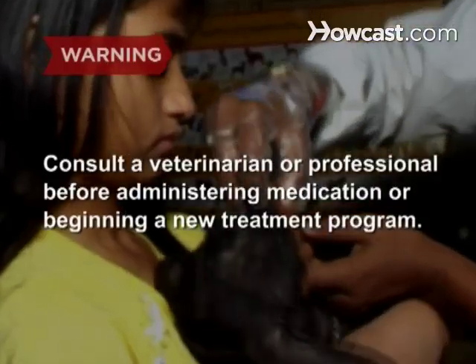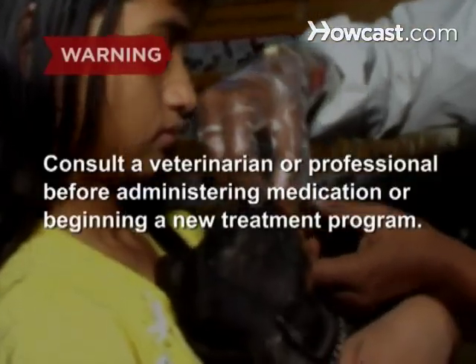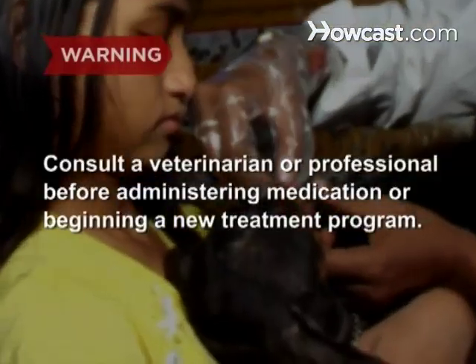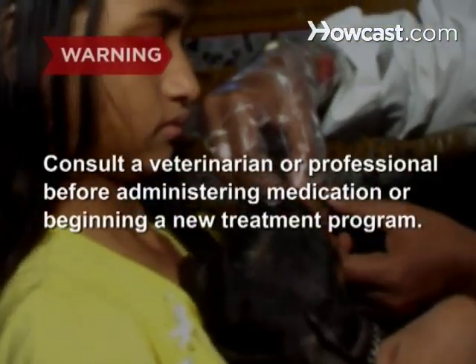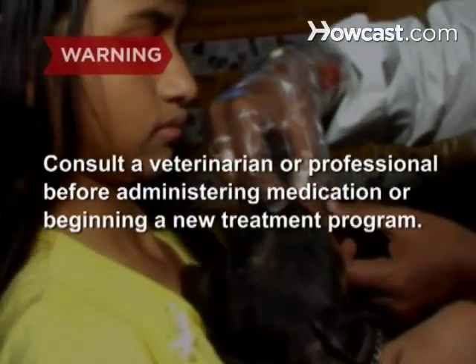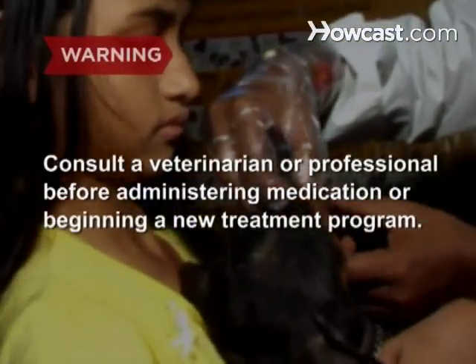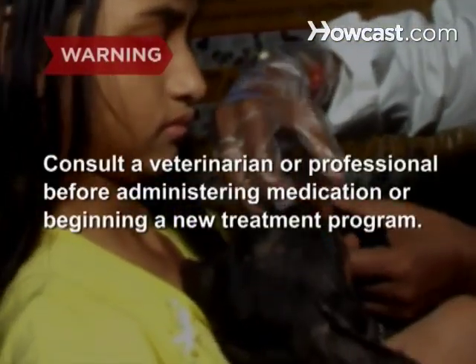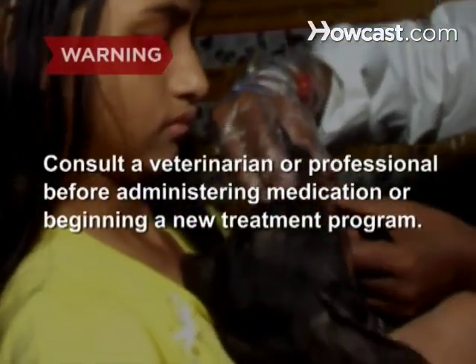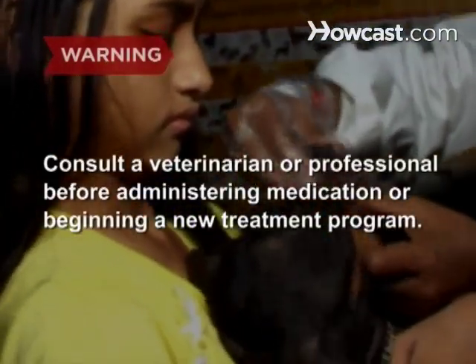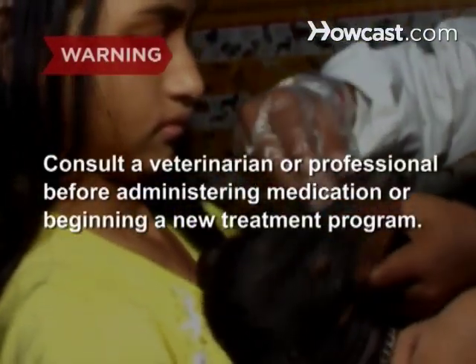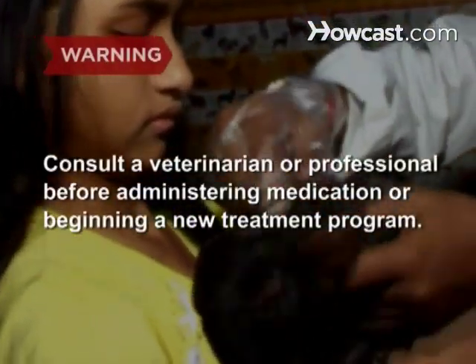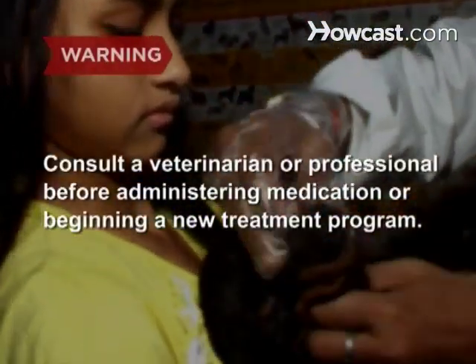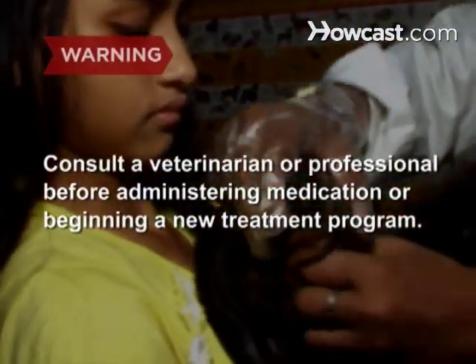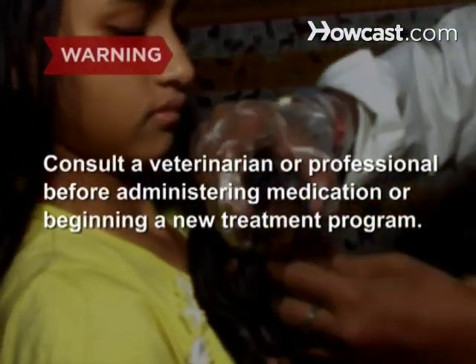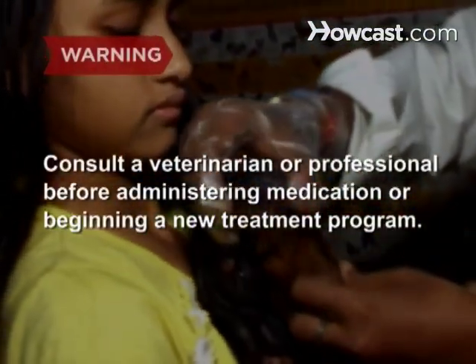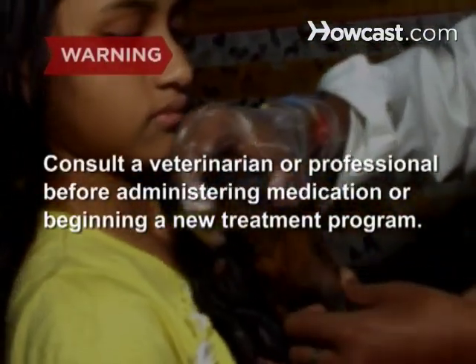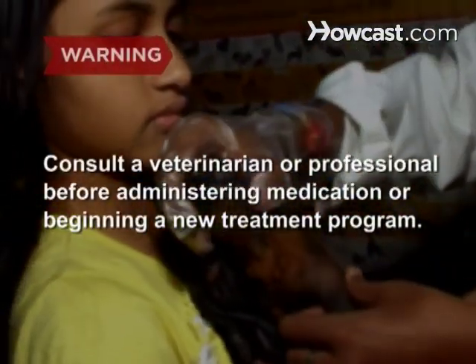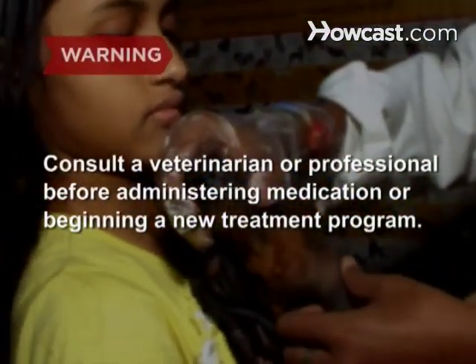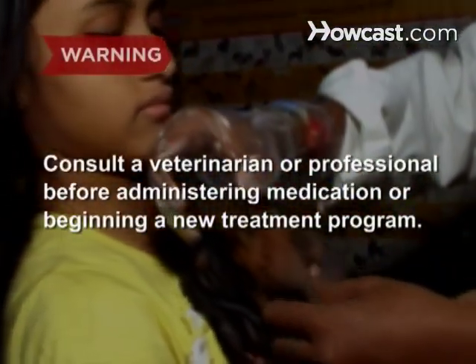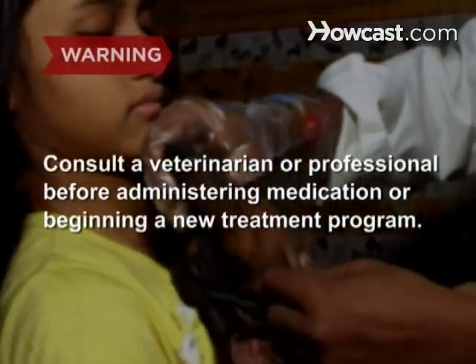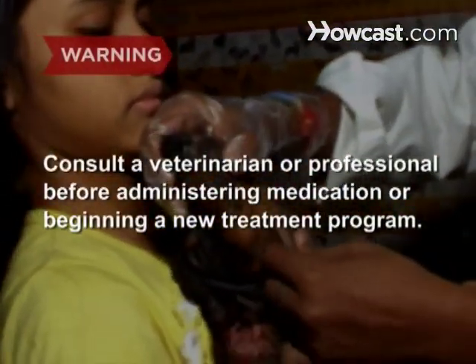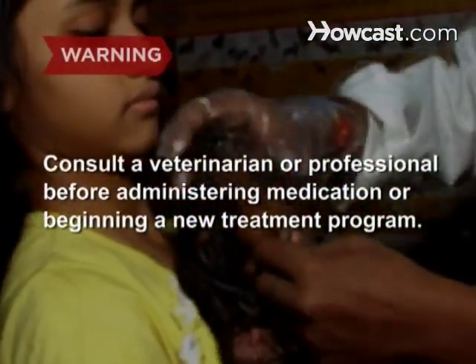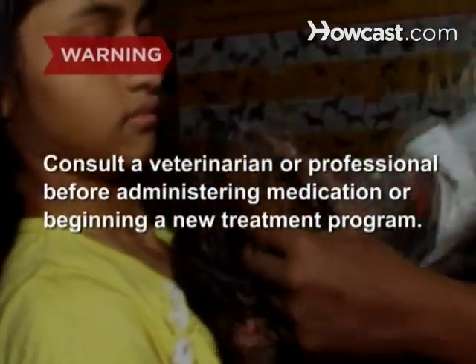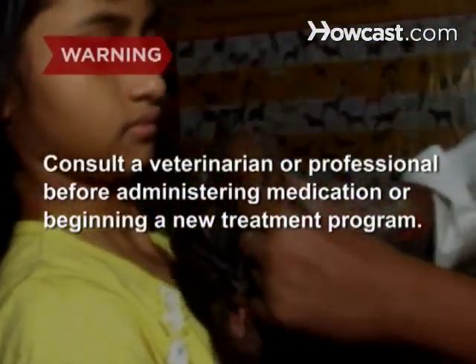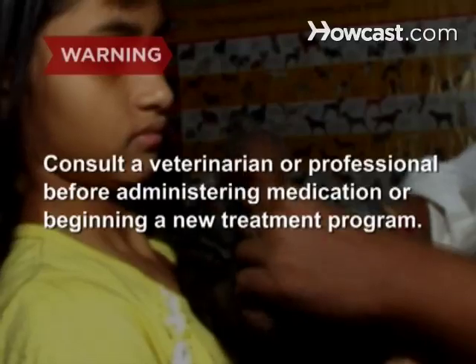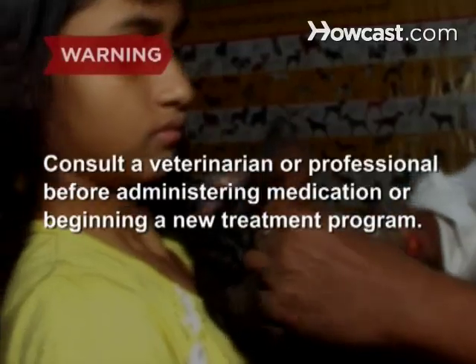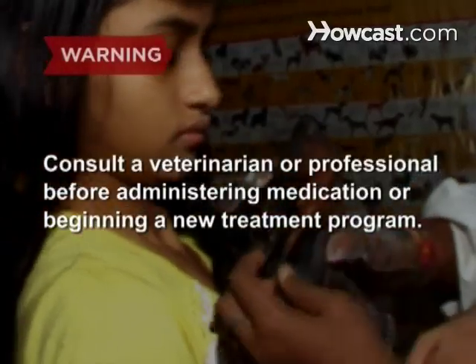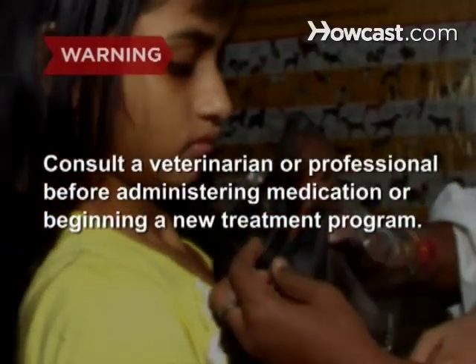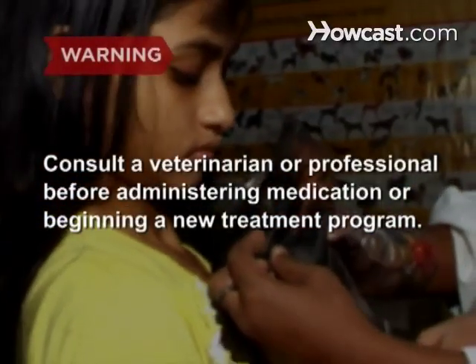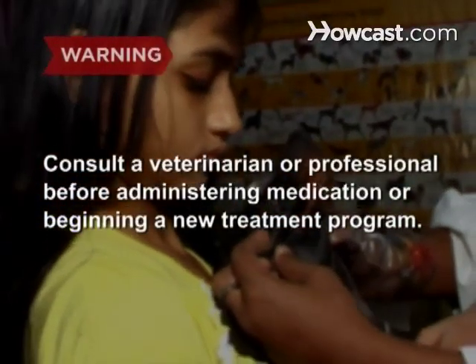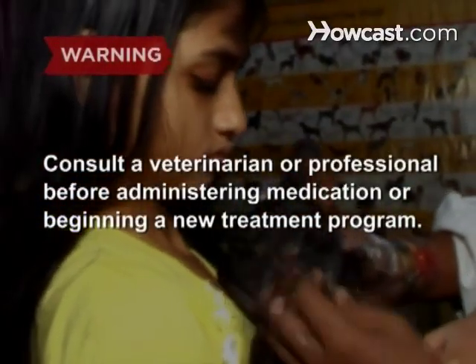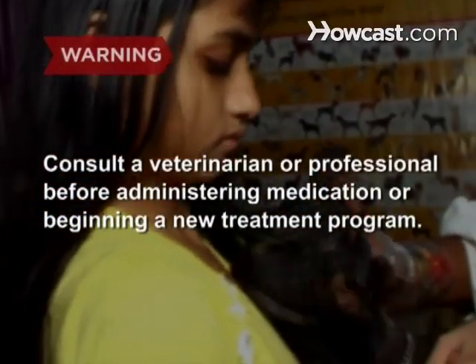Always consult a veterinarian or professional before administering medication to an animal or beginning a new treatment program.